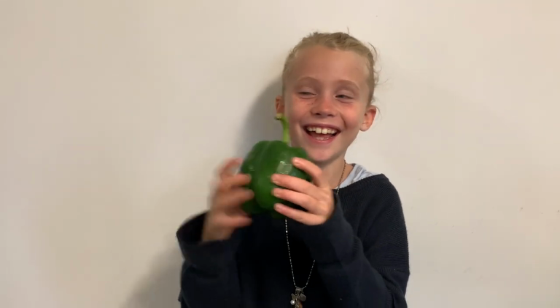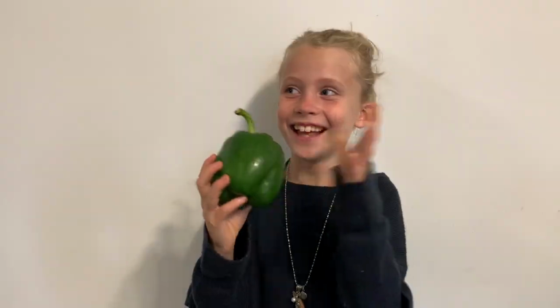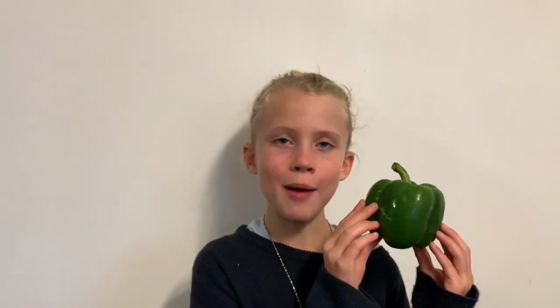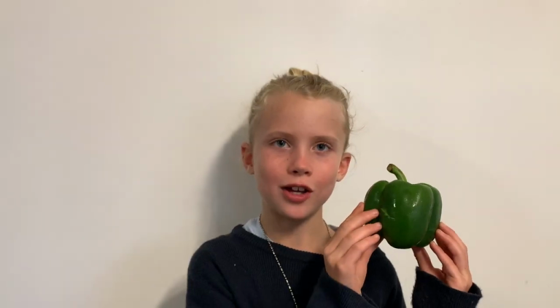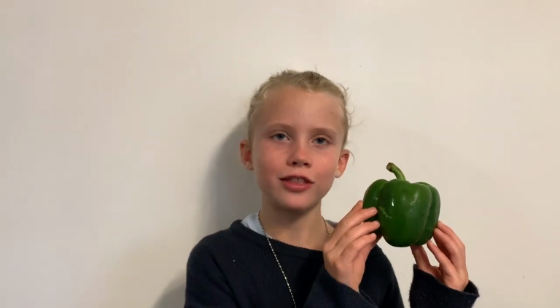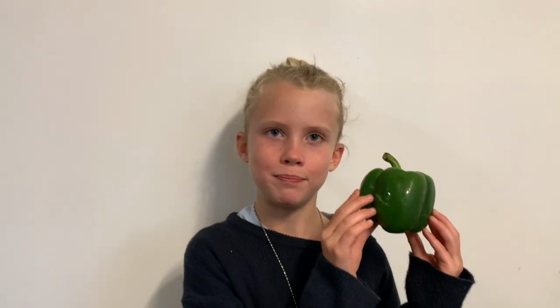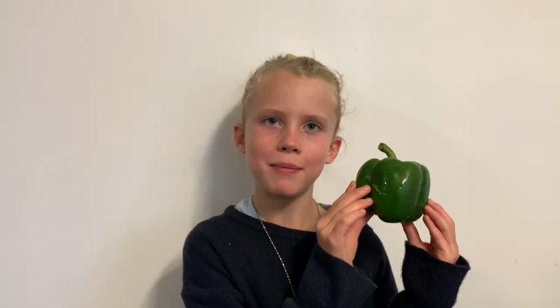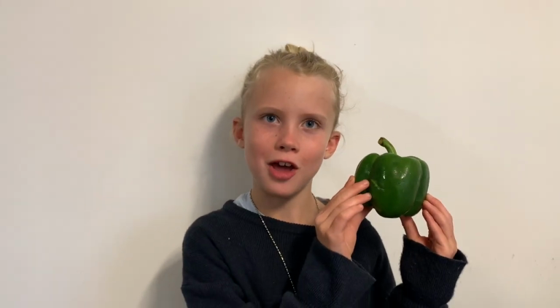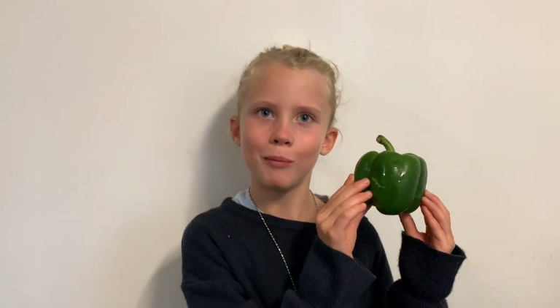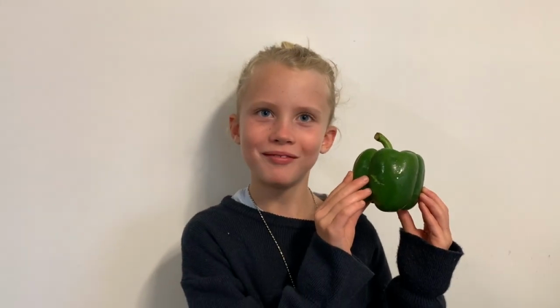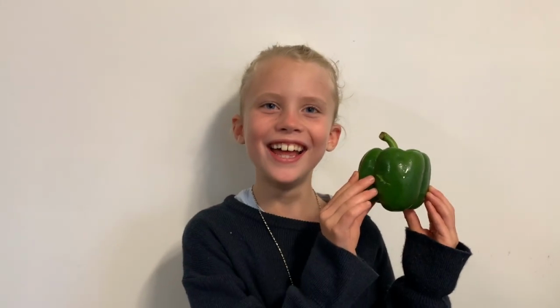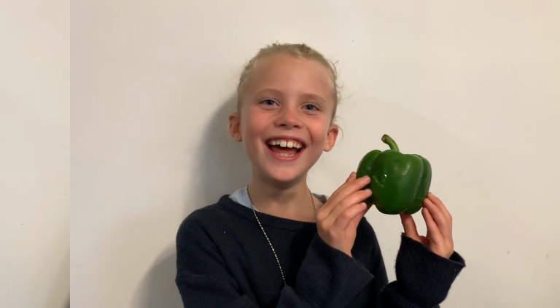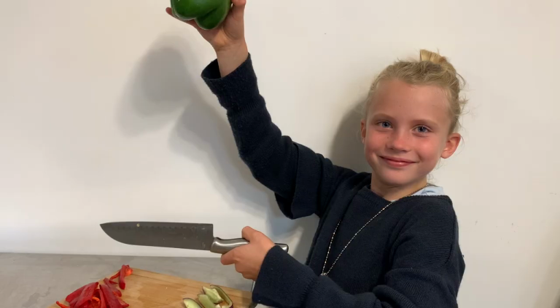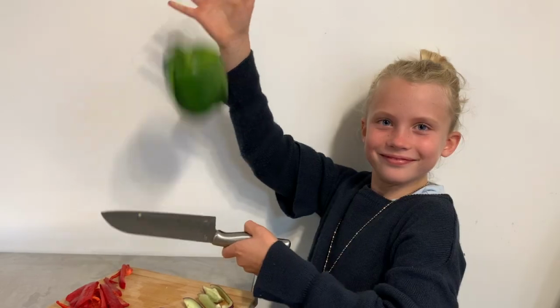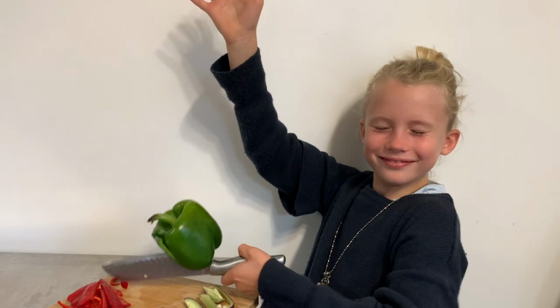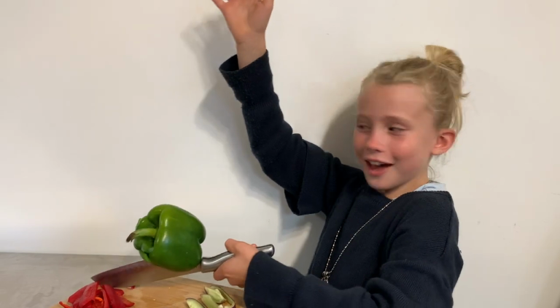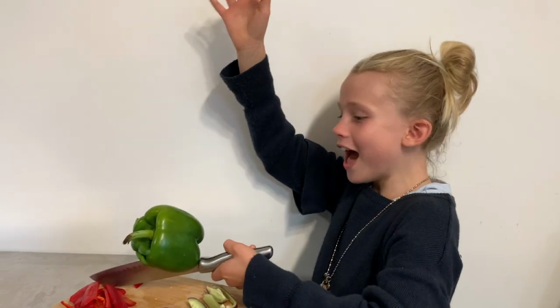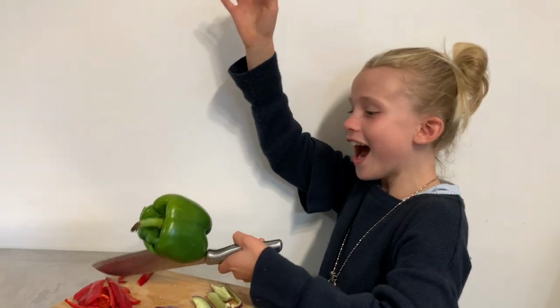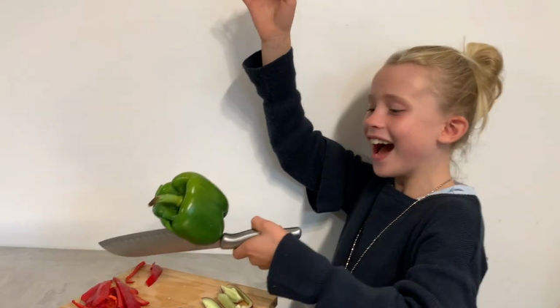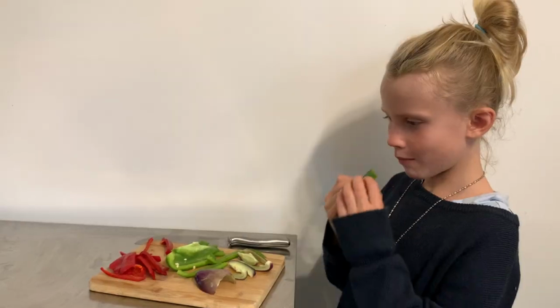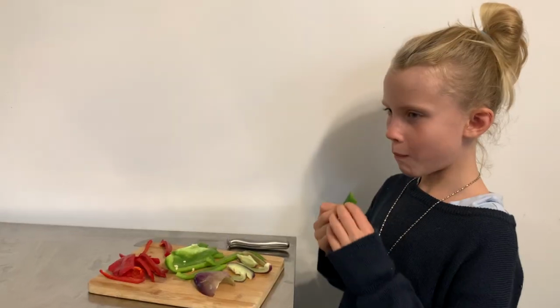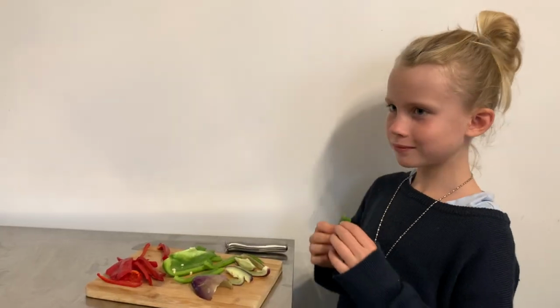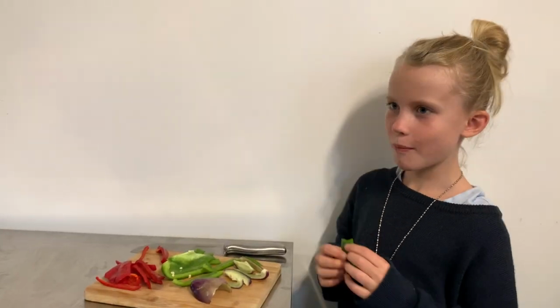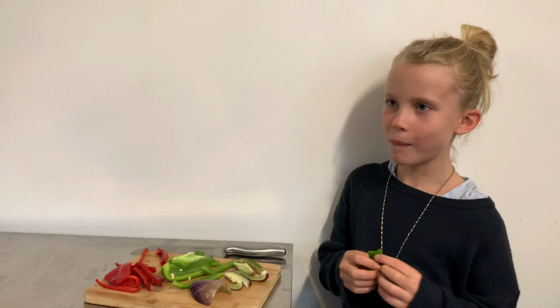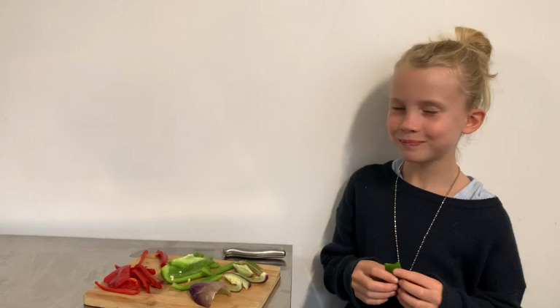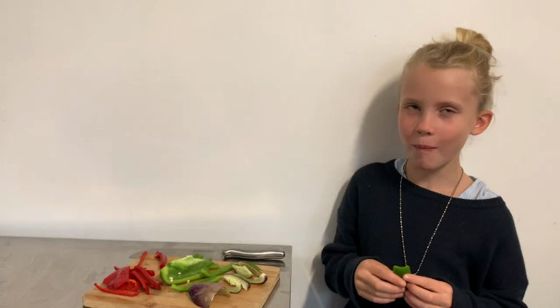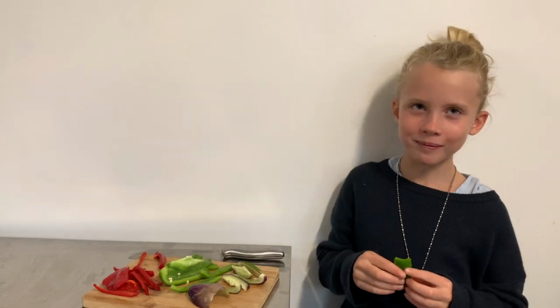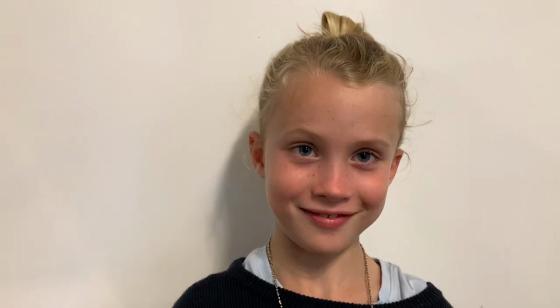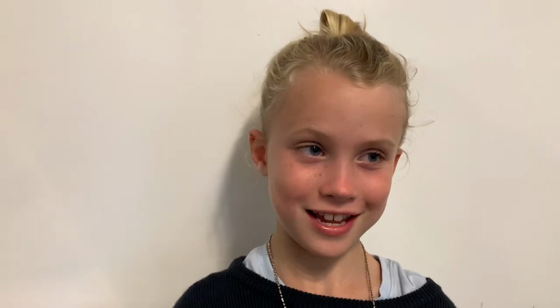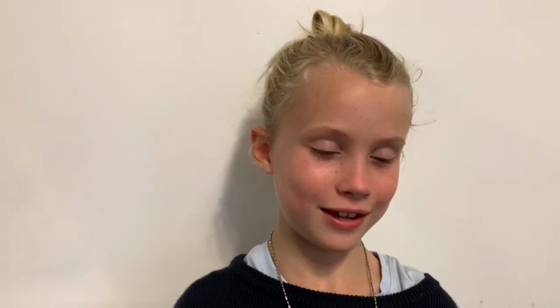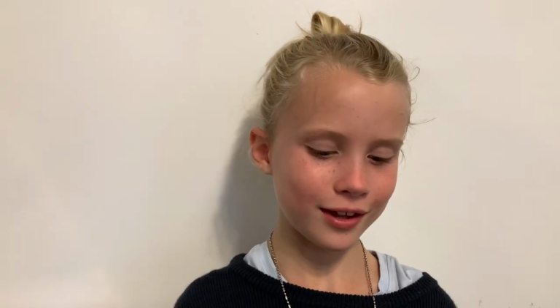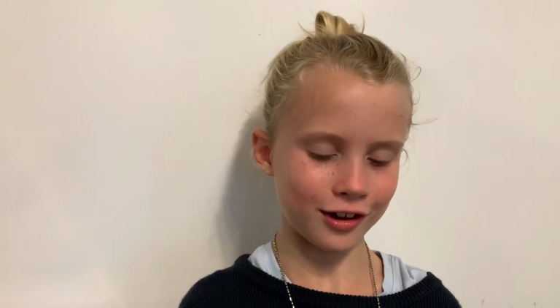Time to cut this baby up. It's really, really good.